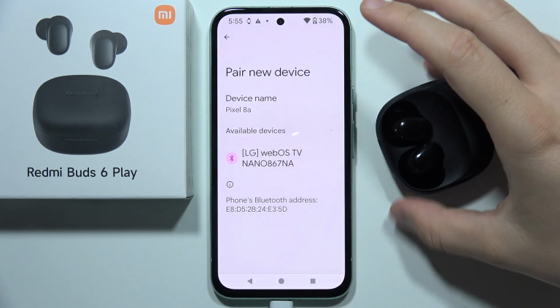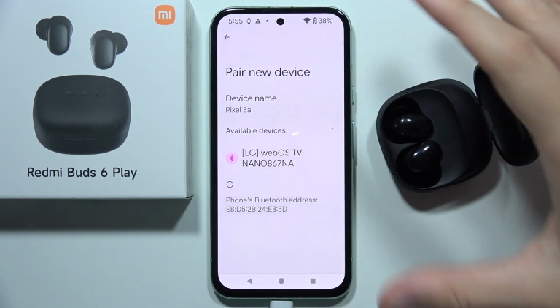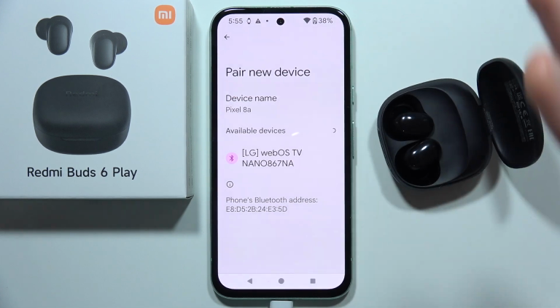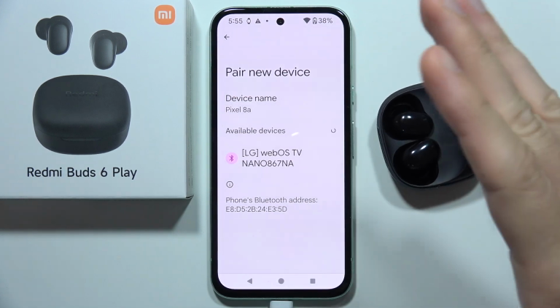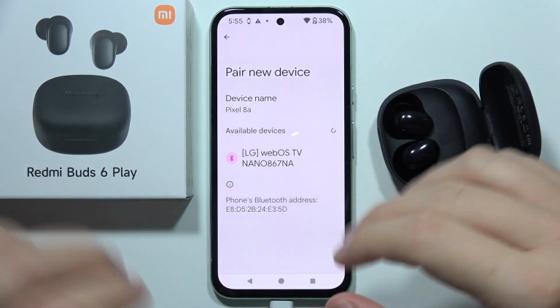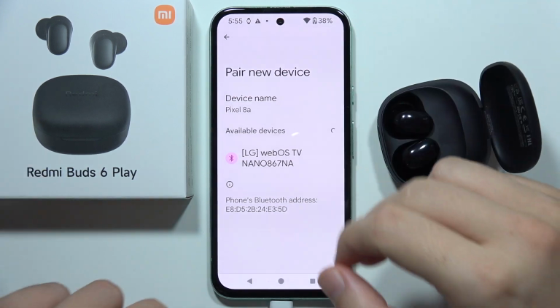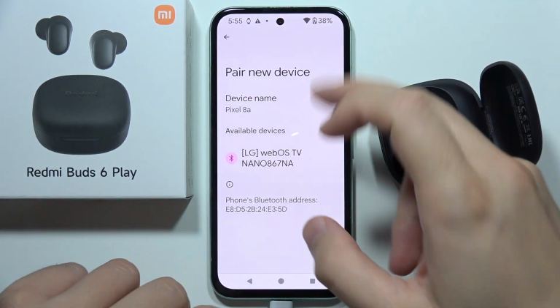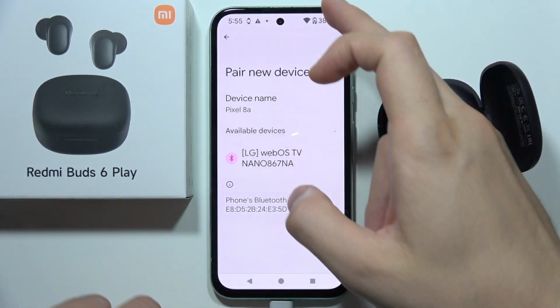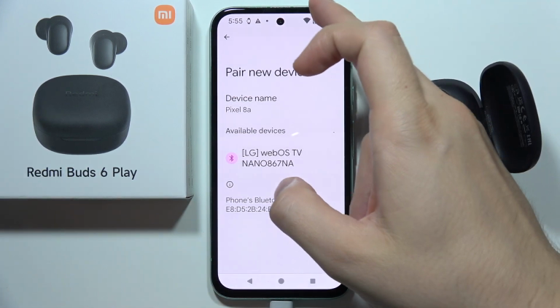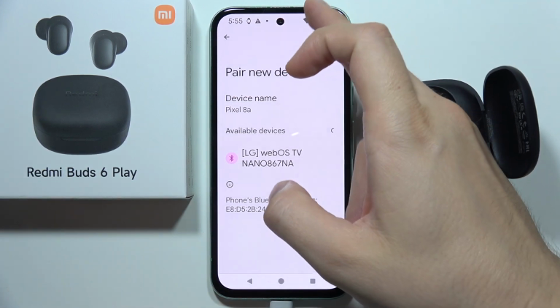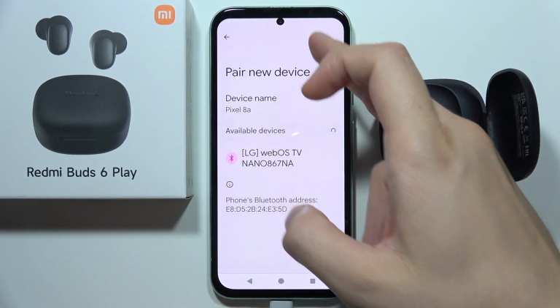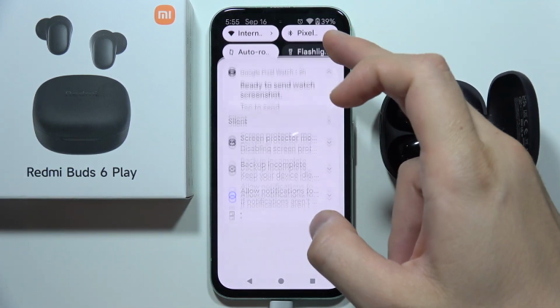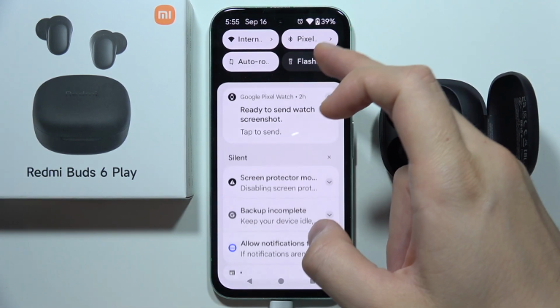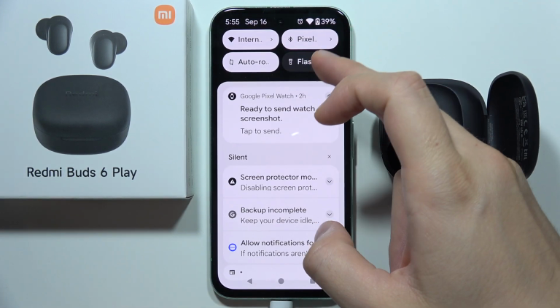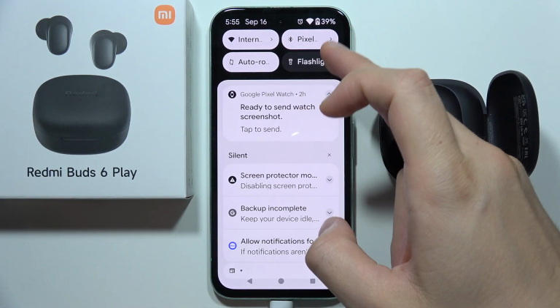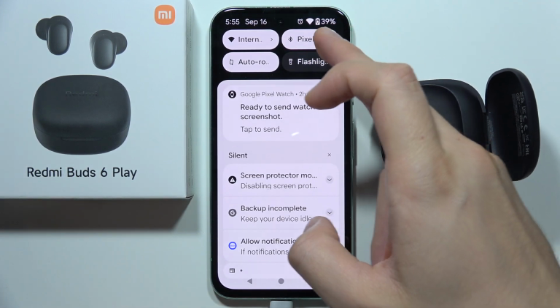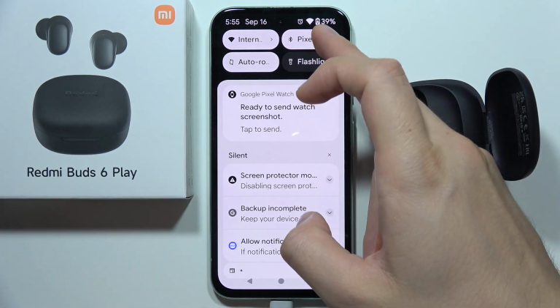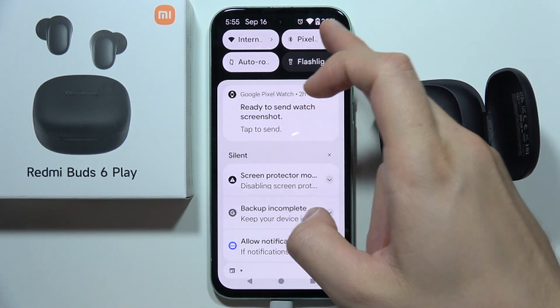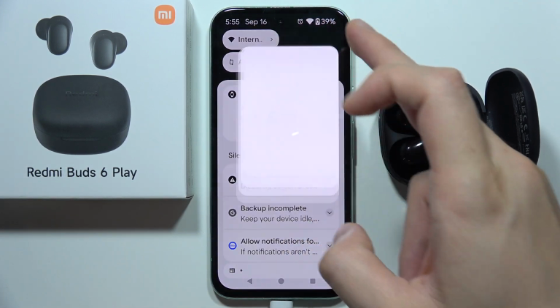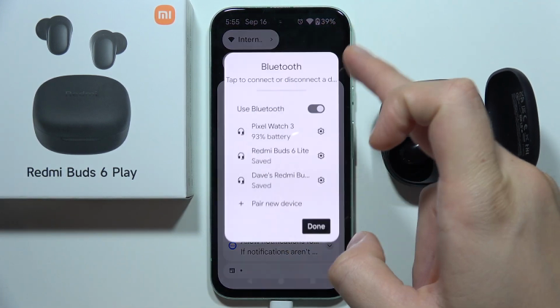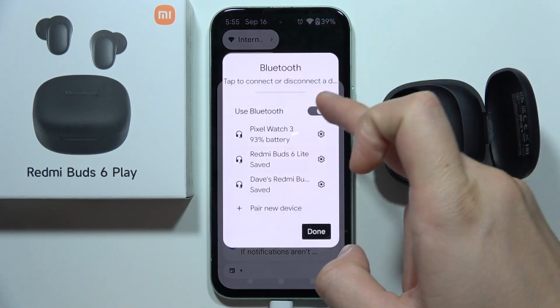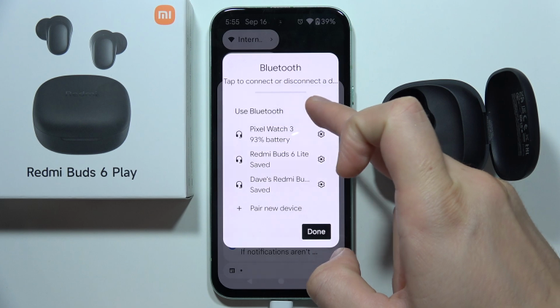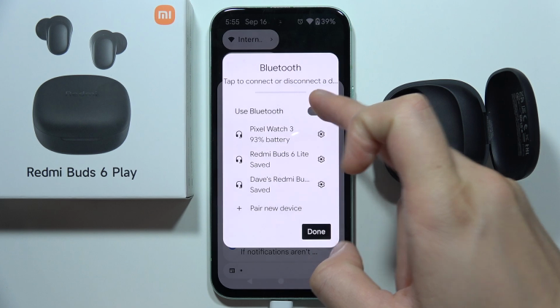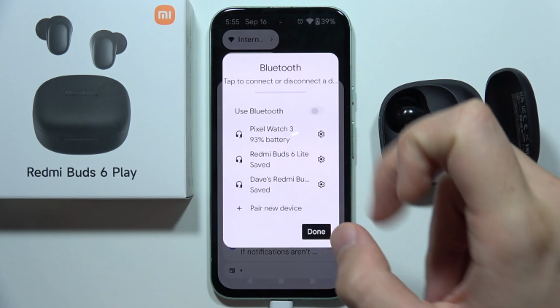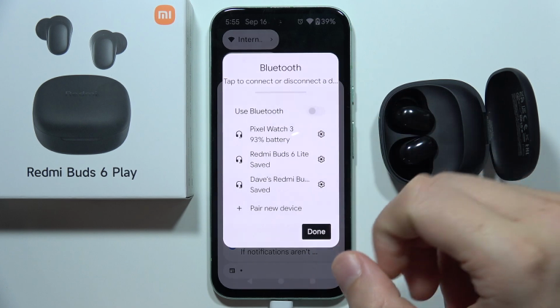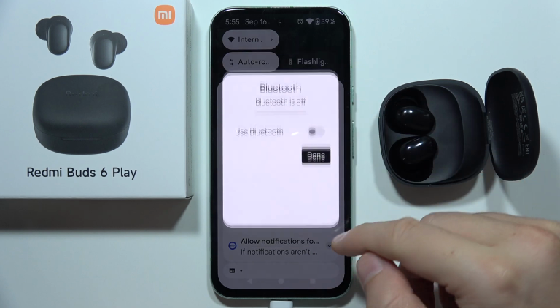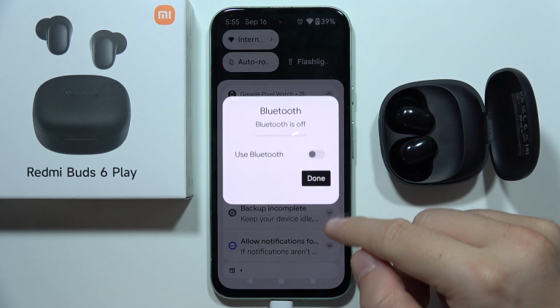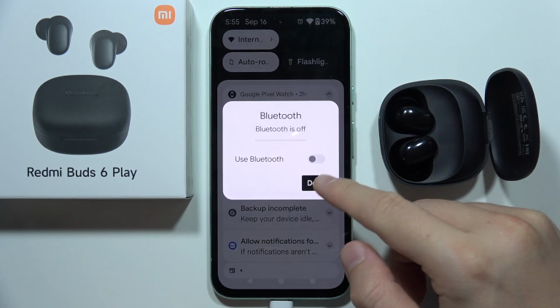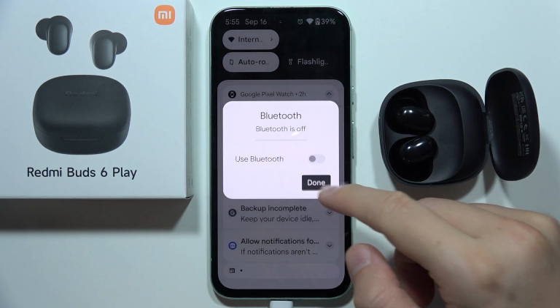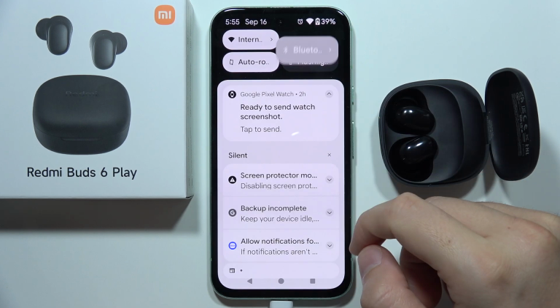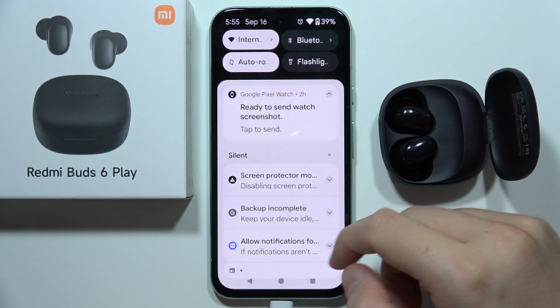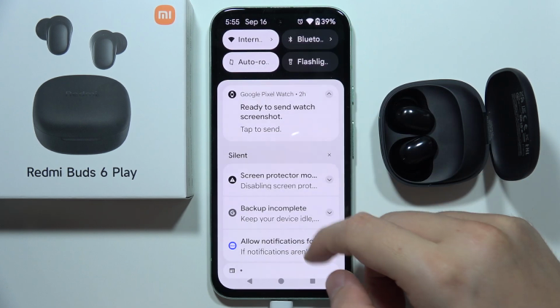First of all, I will highly recommend you to start by turning off the Bluetooth on your device, just like this.